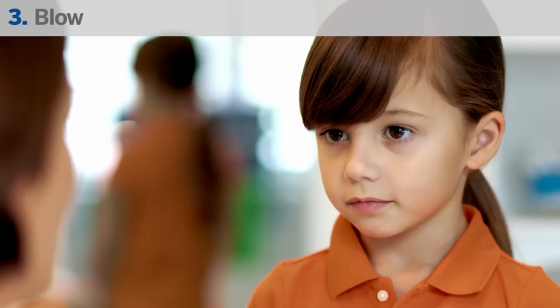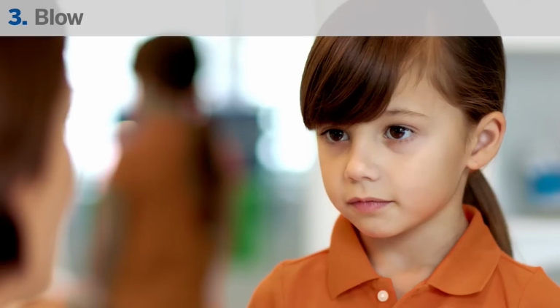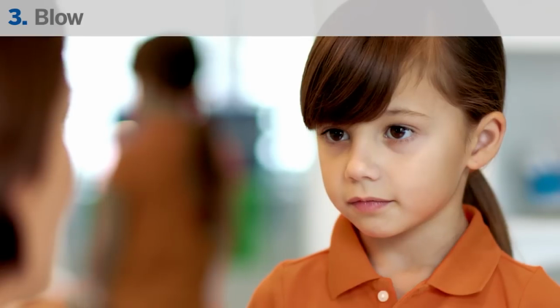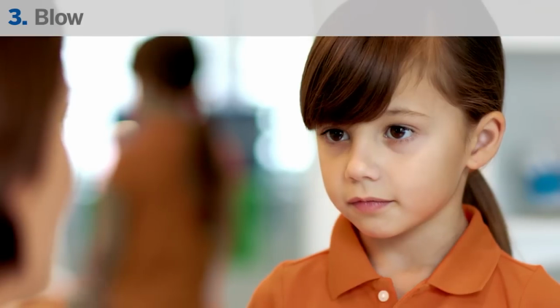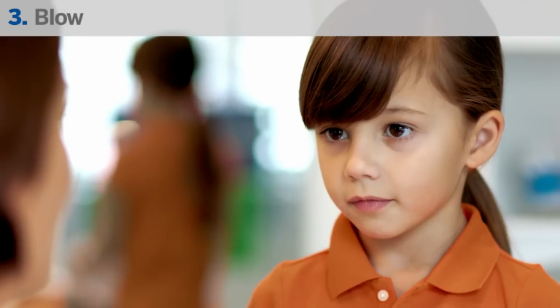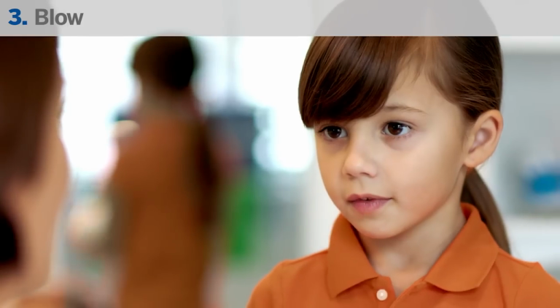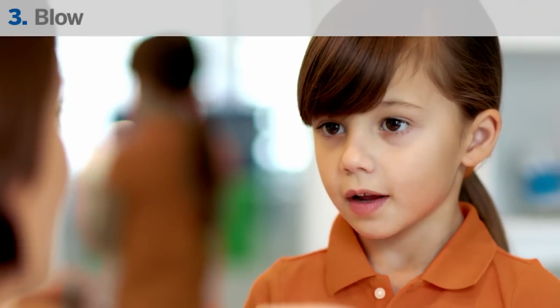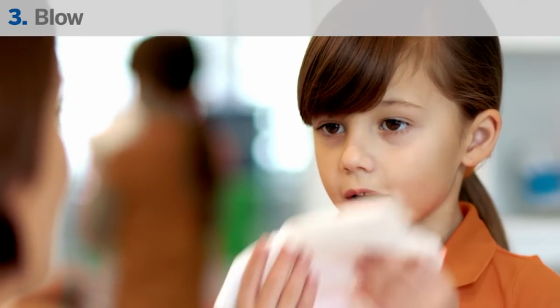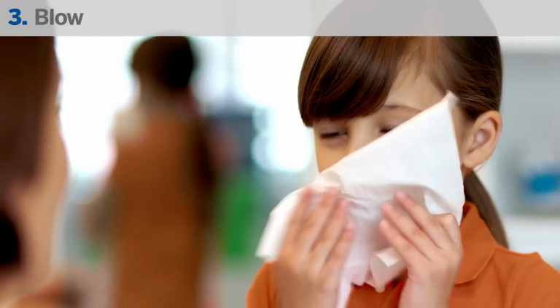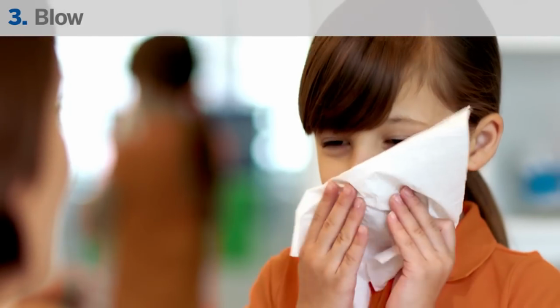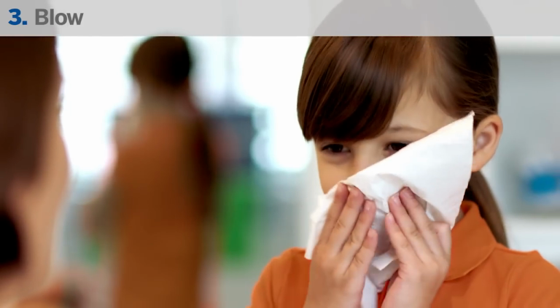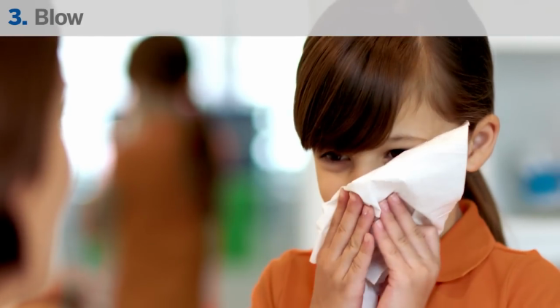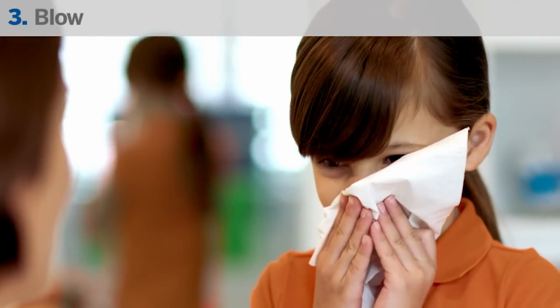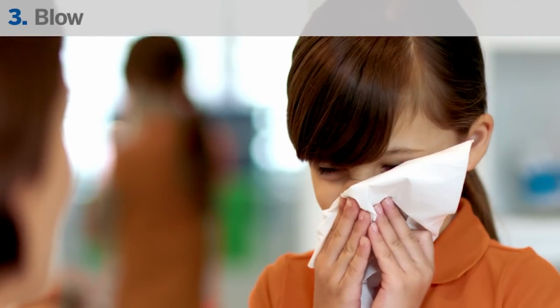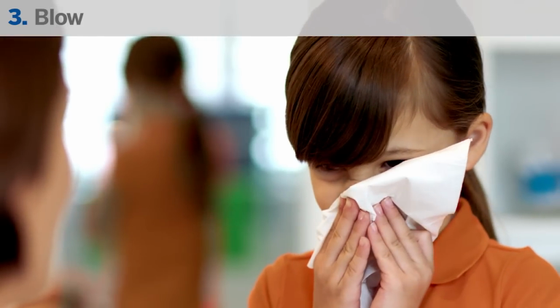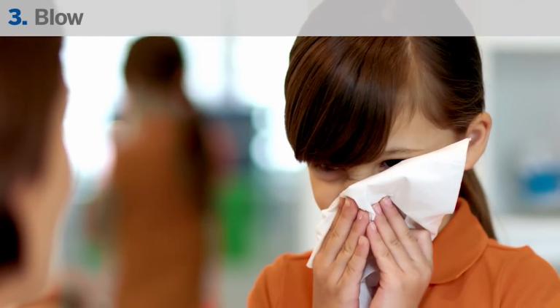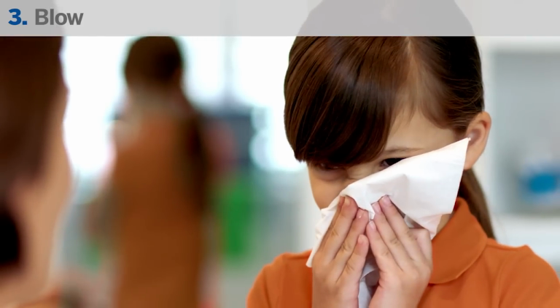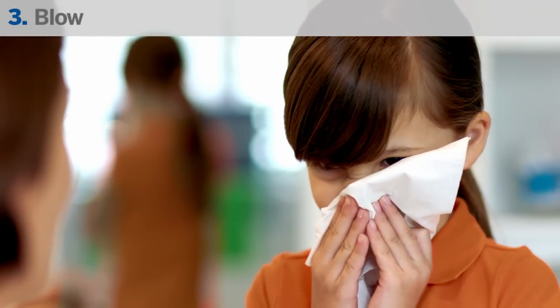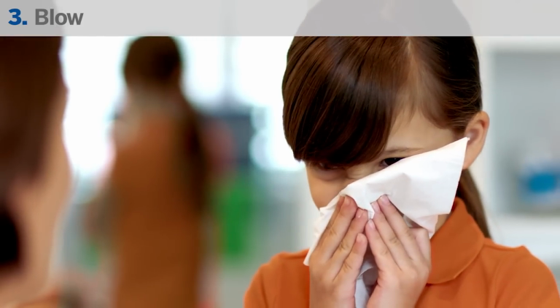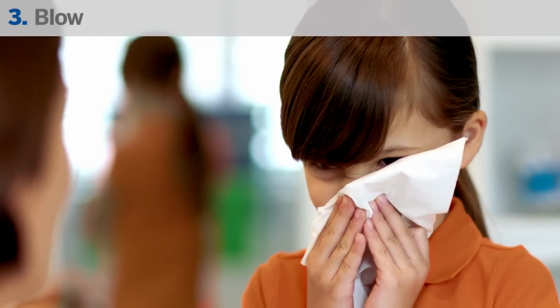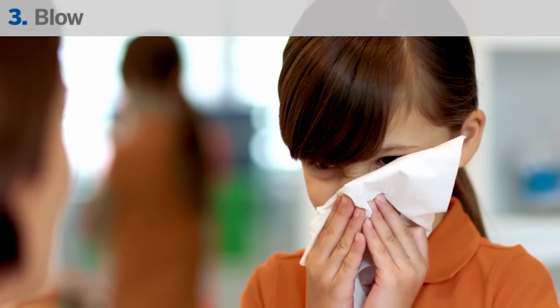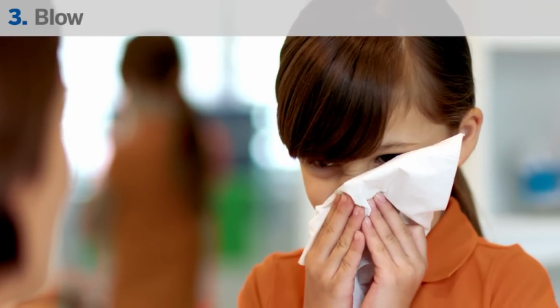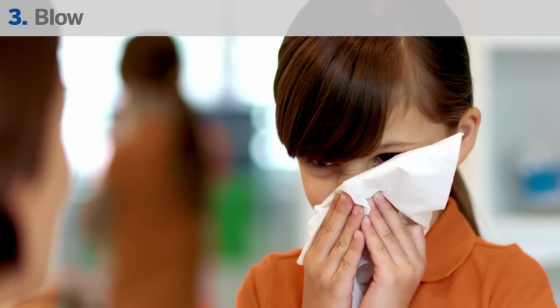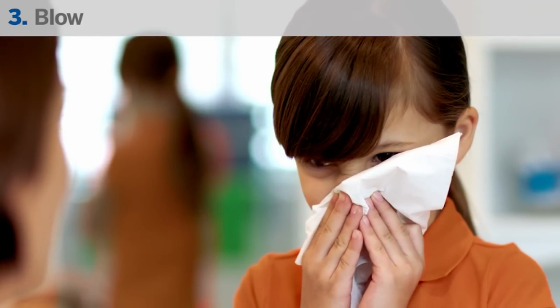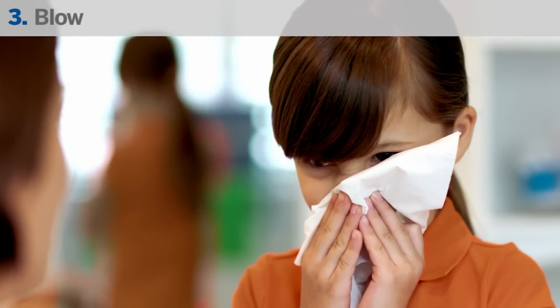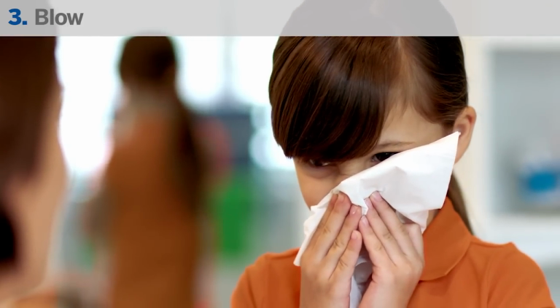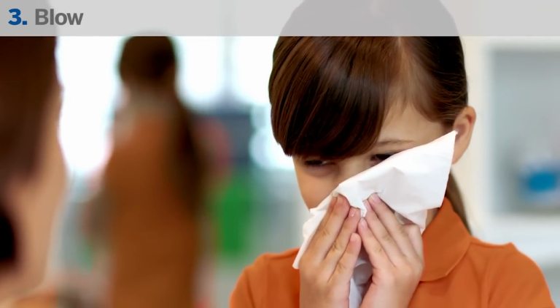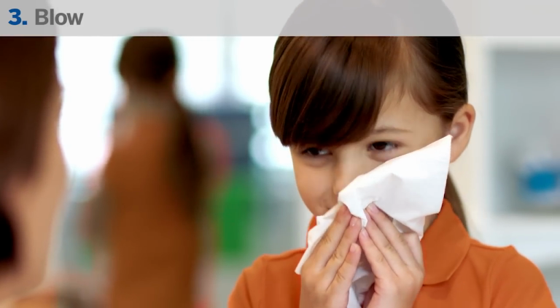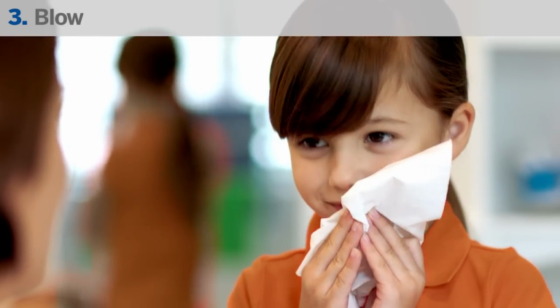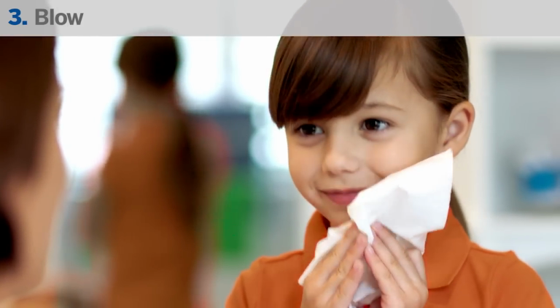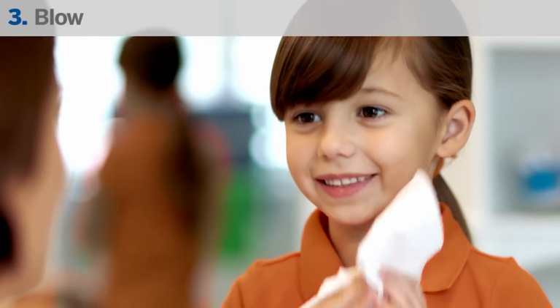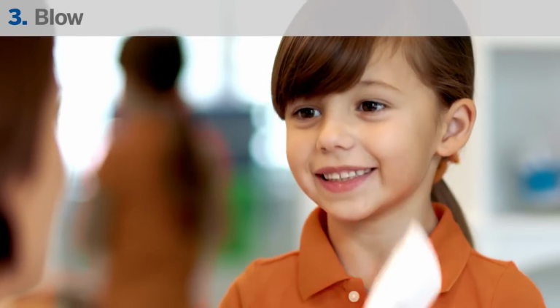Before using Children's Flonase, have your child blow their nose gently to clear their nostrils.